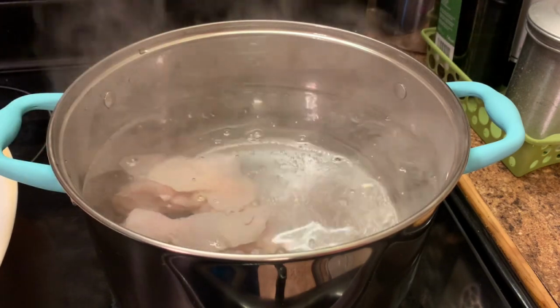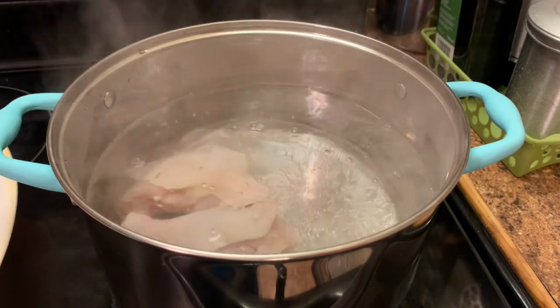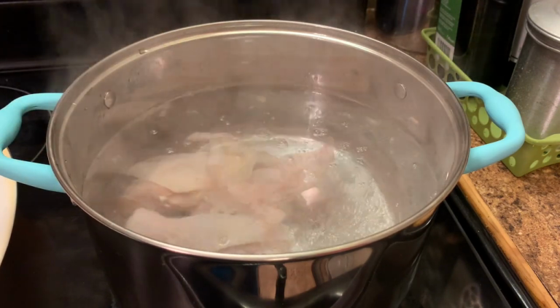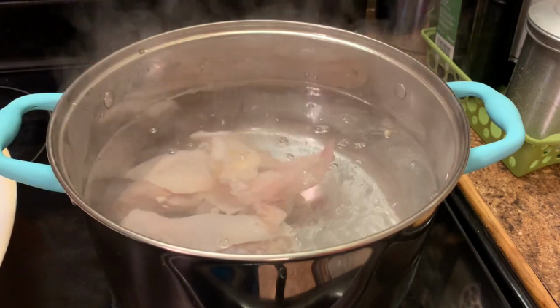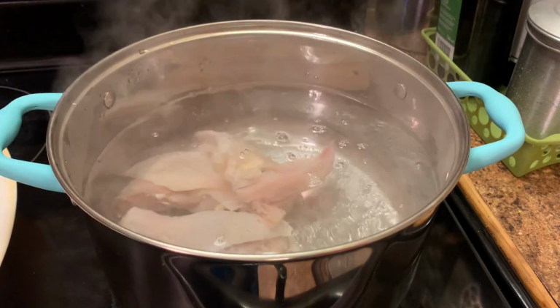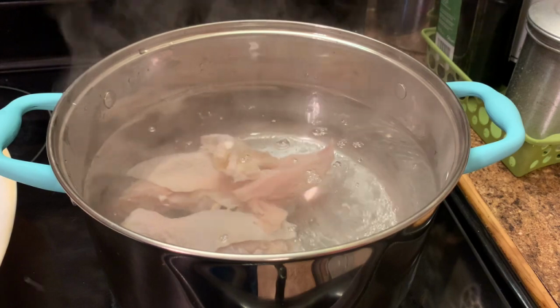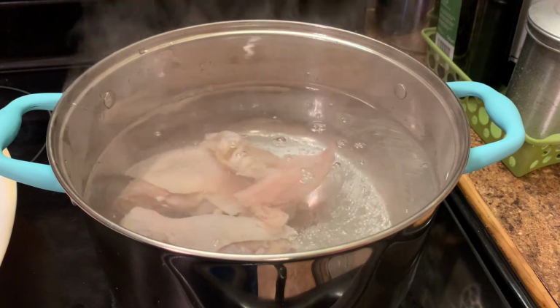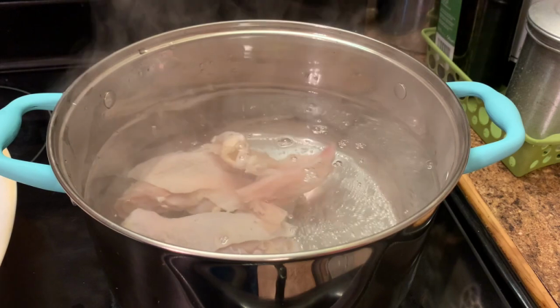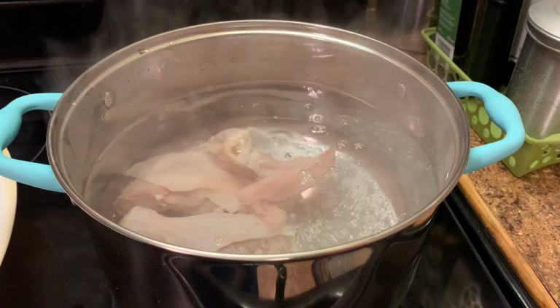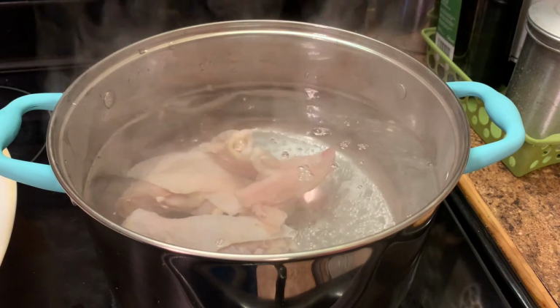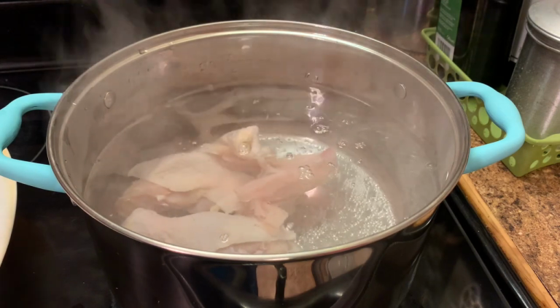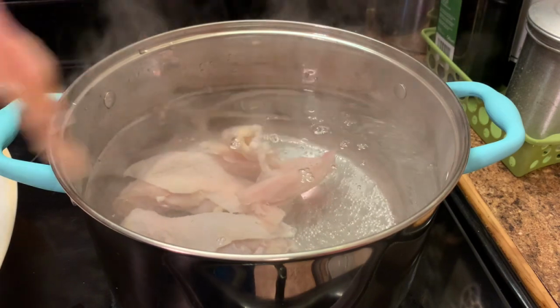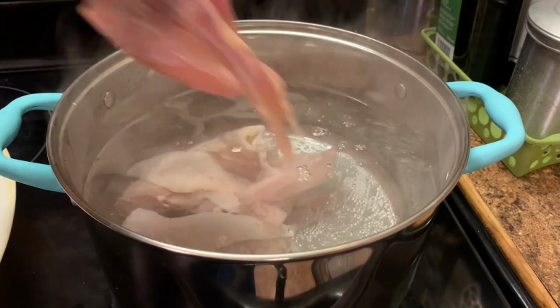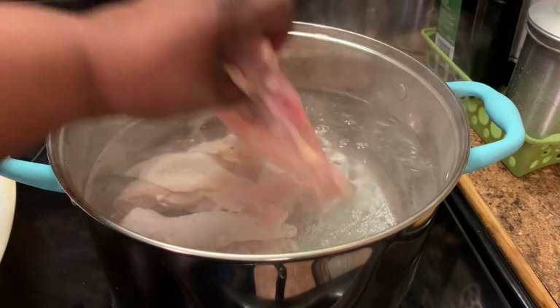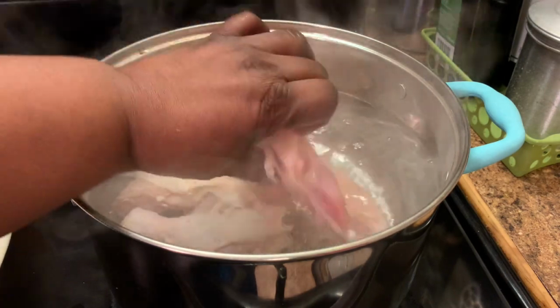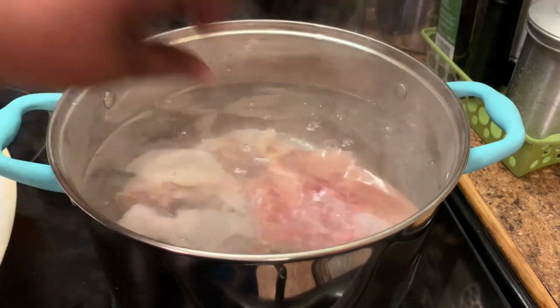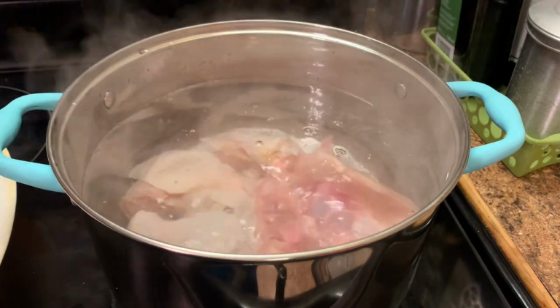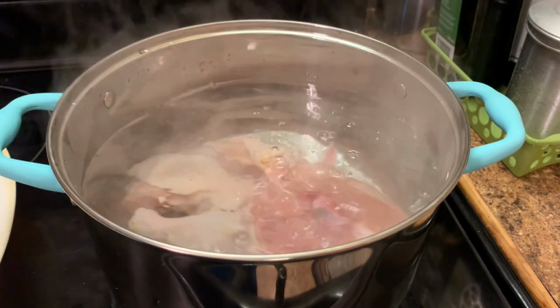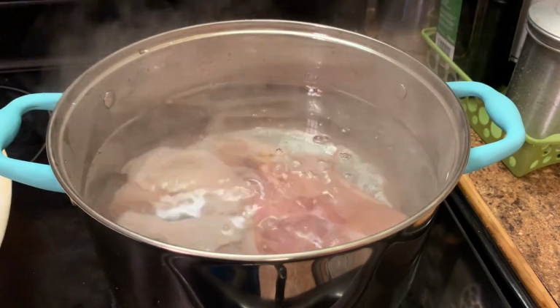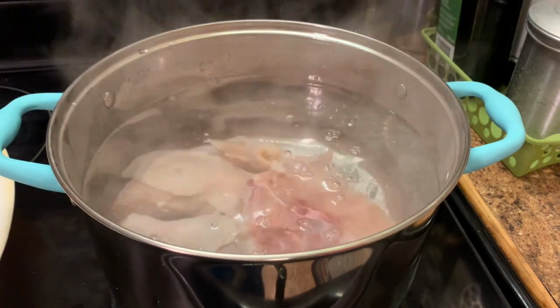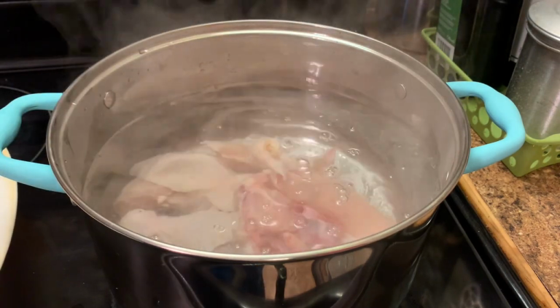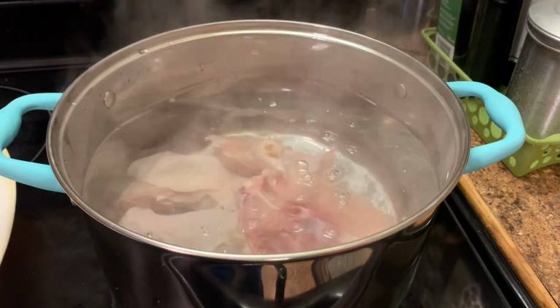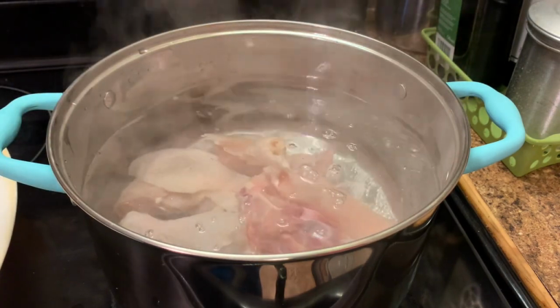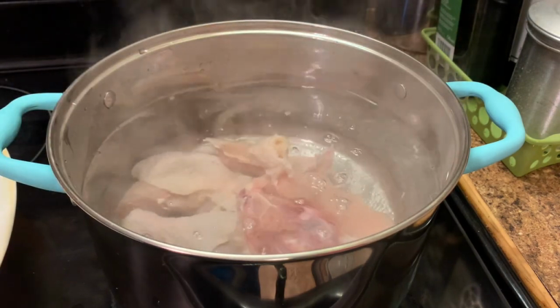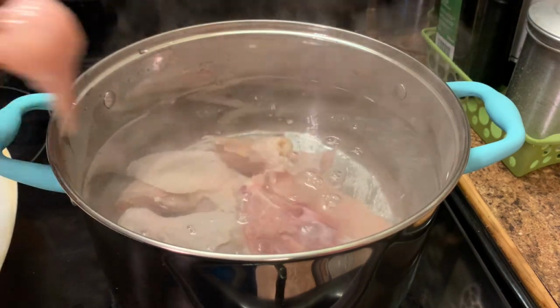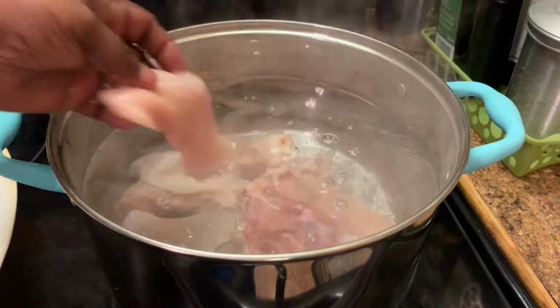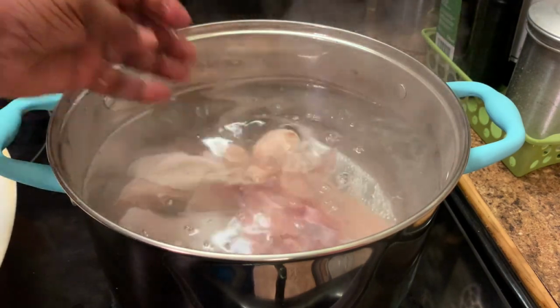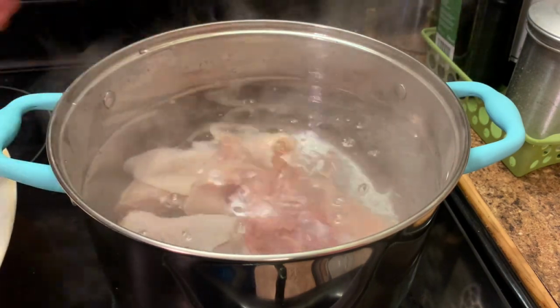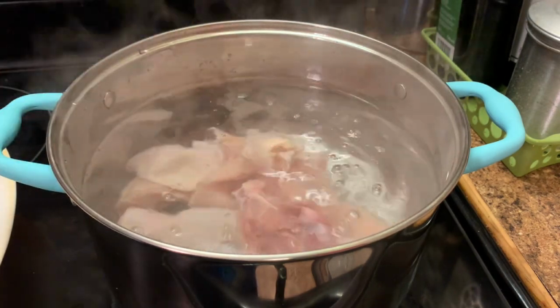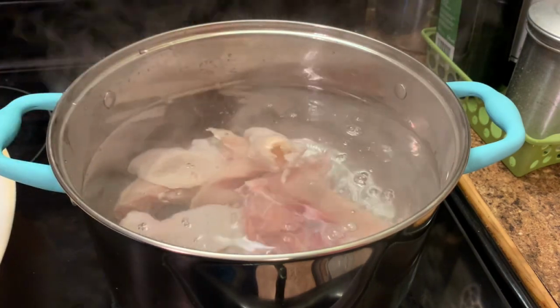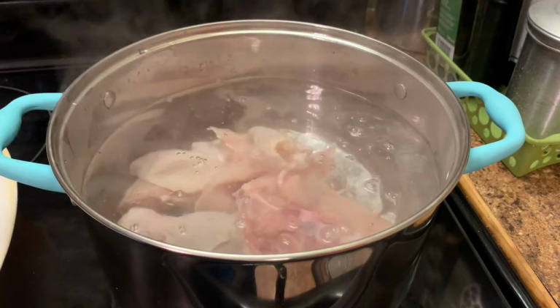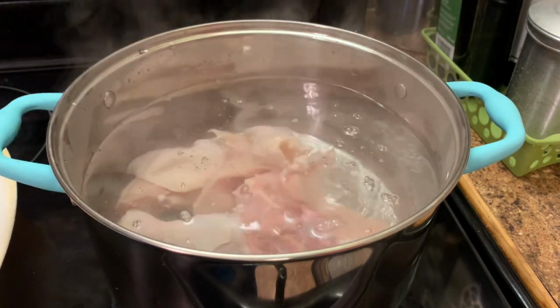So when I add my pasta, that's it. What I'm doing now is adding my chicken pieces to the pot.